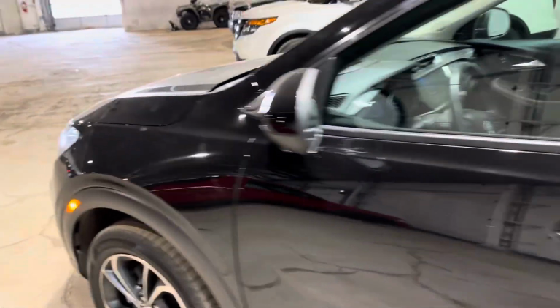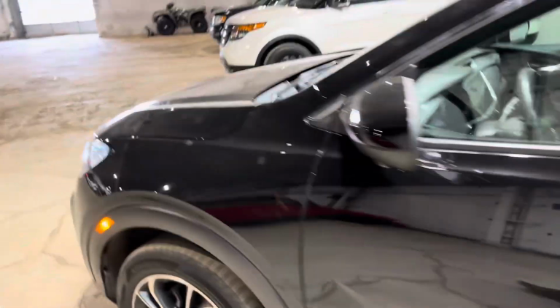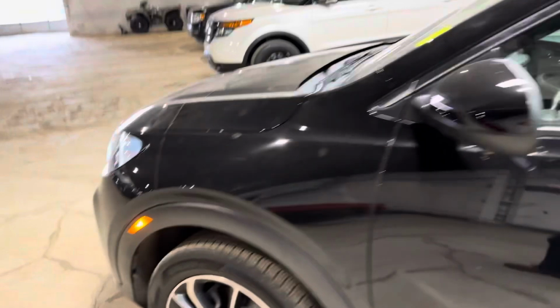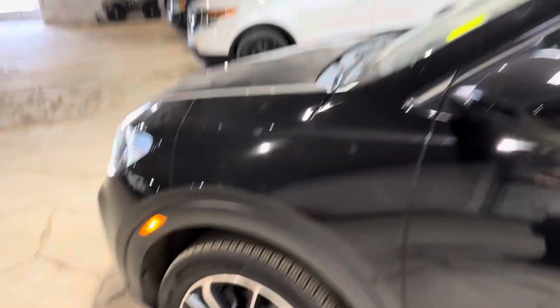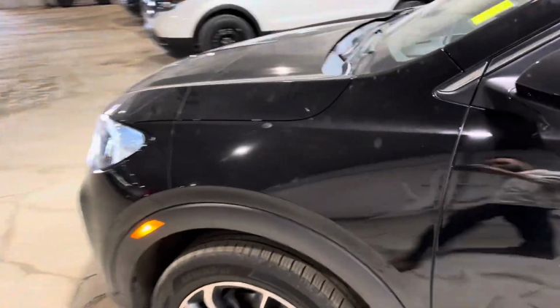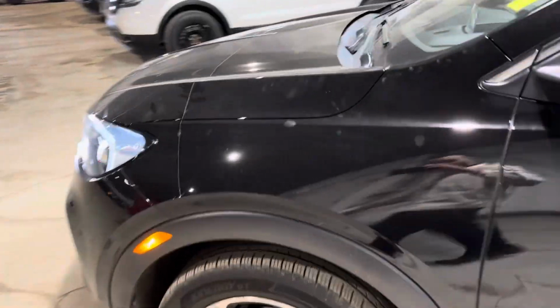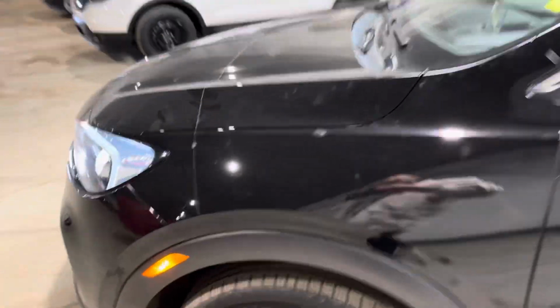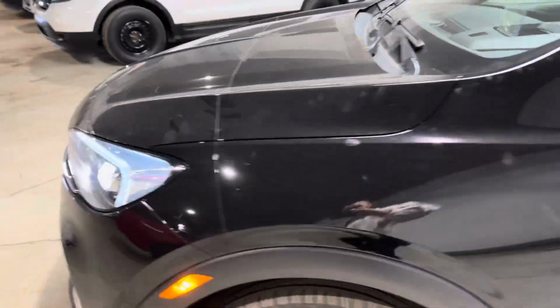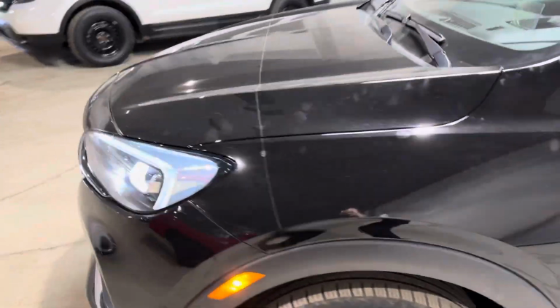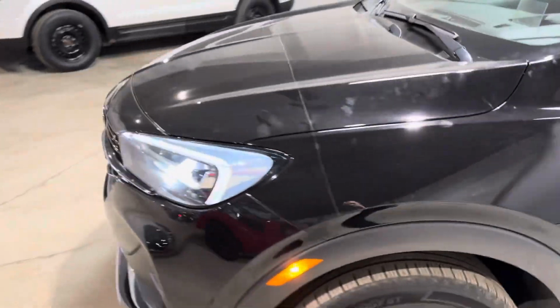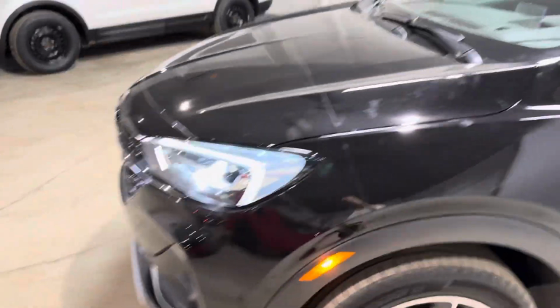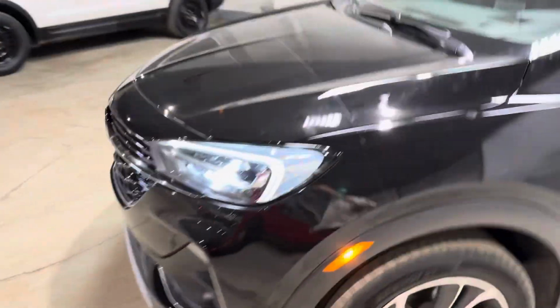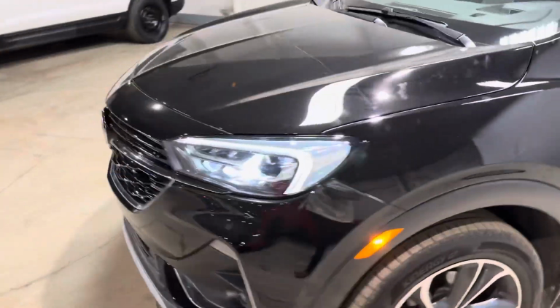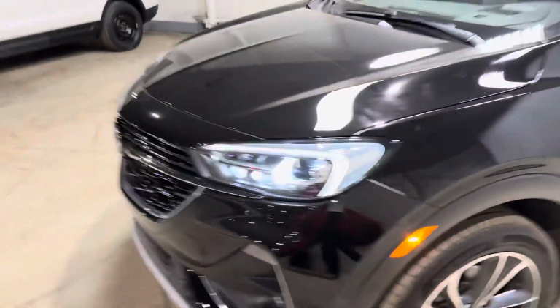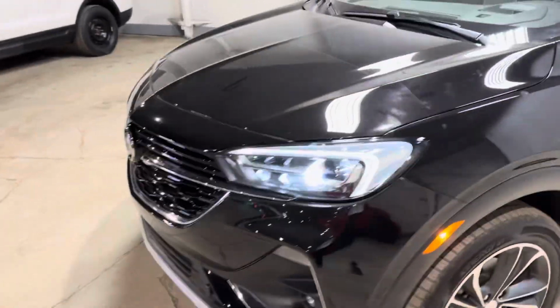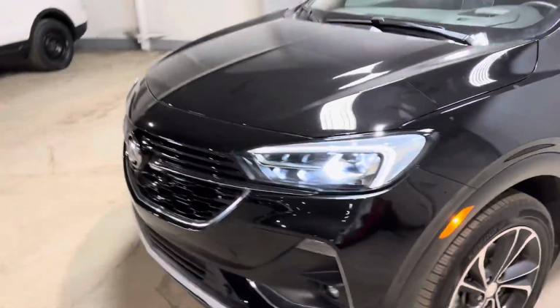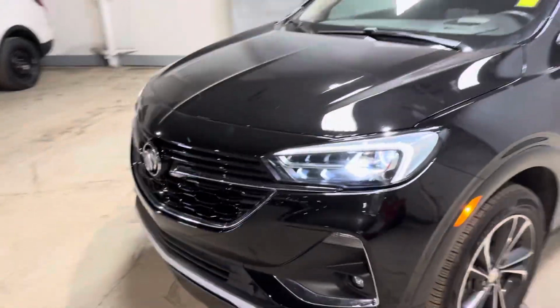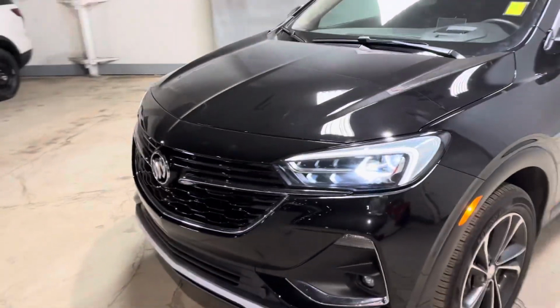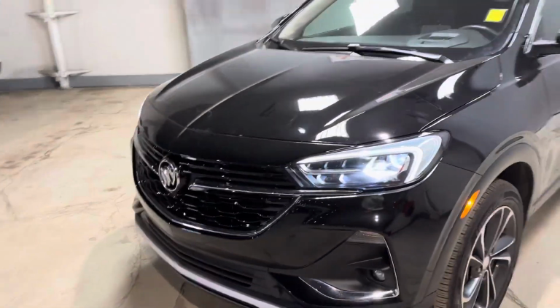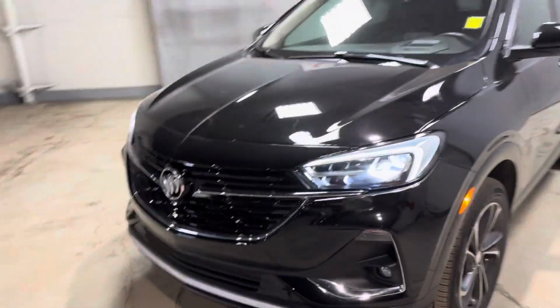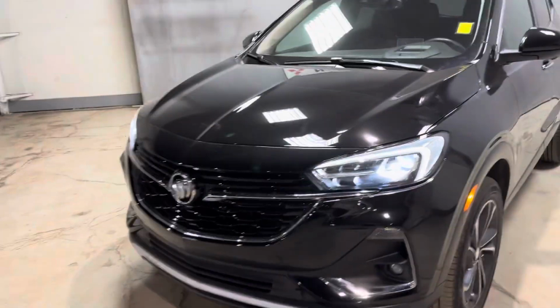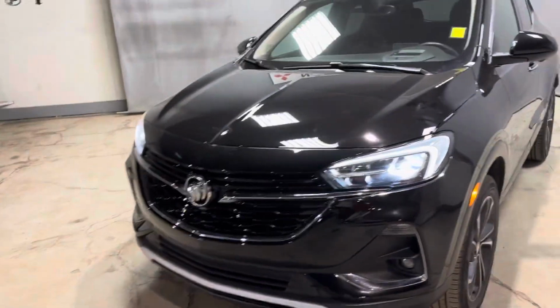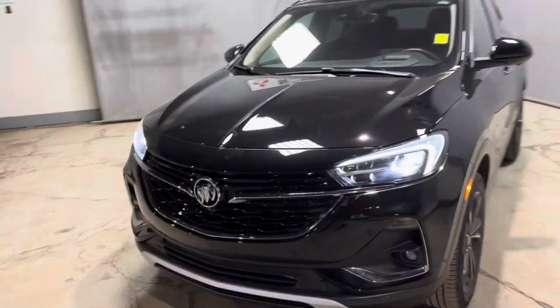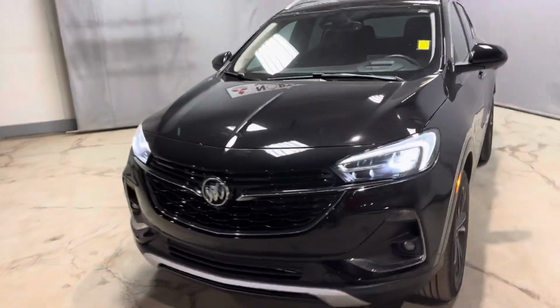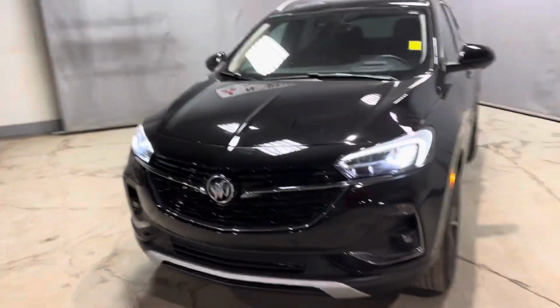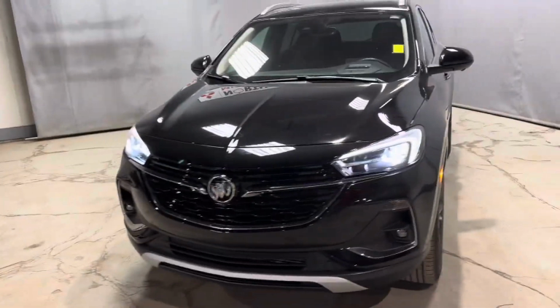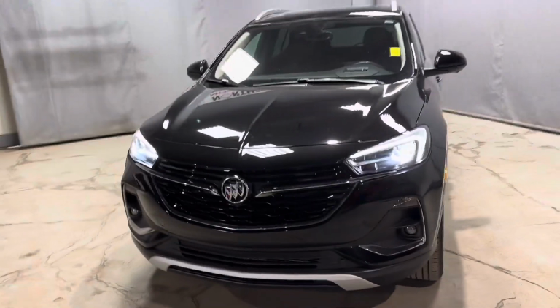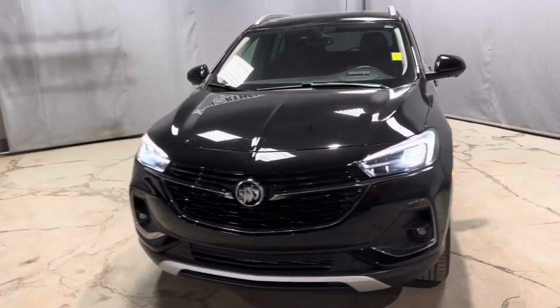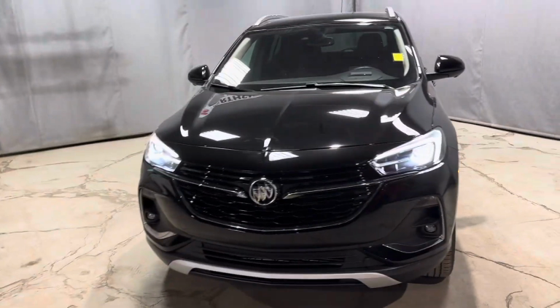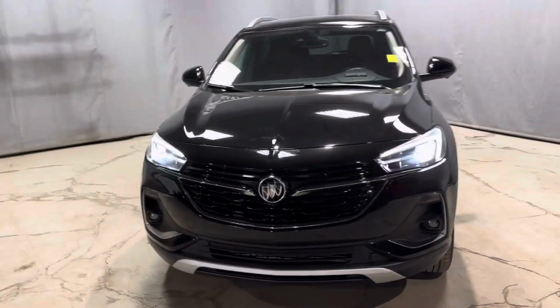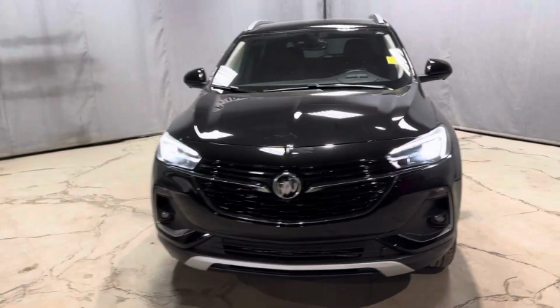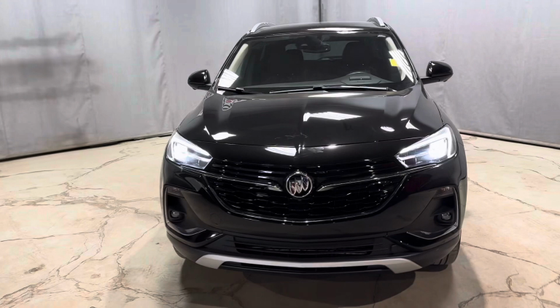It has 3M on the front hood, which is good to have. LED headlights.